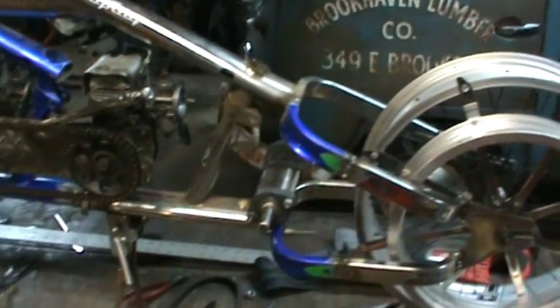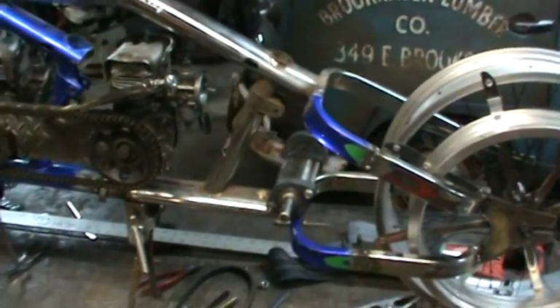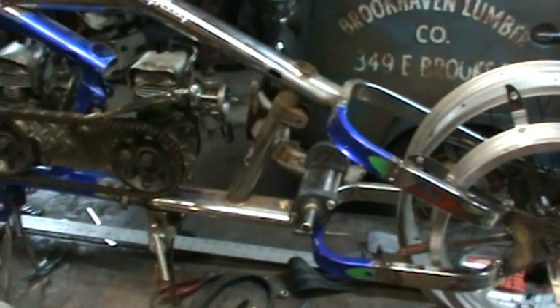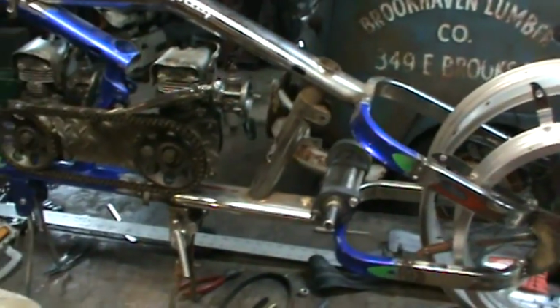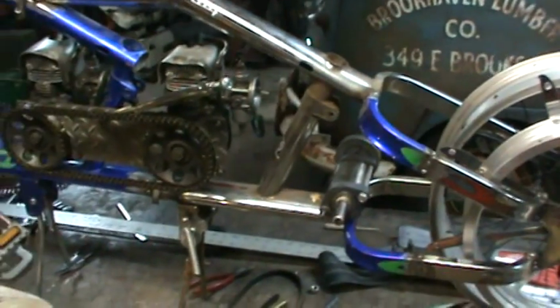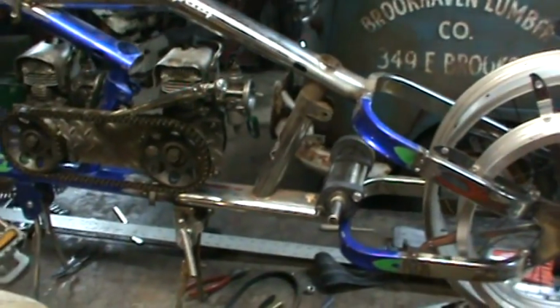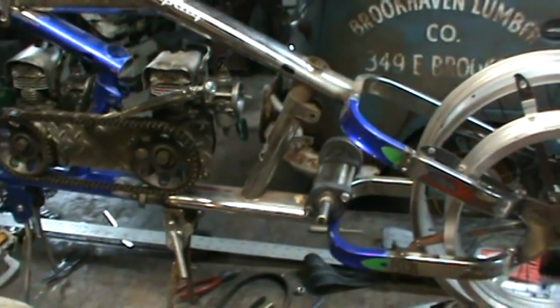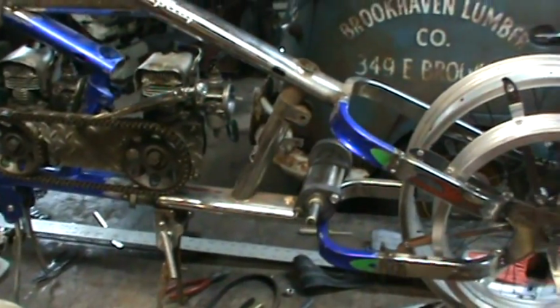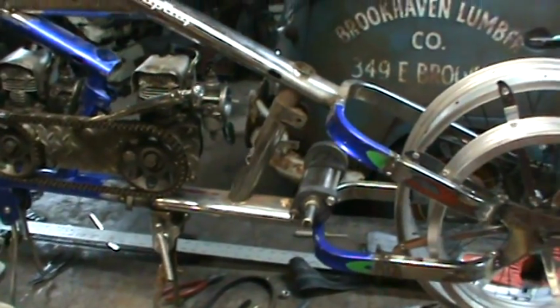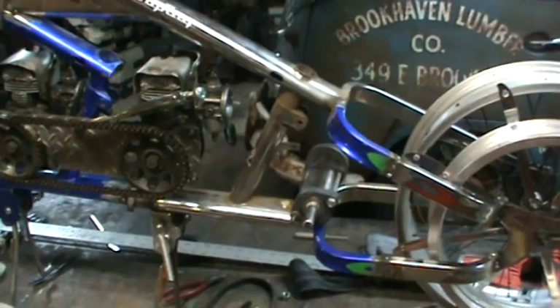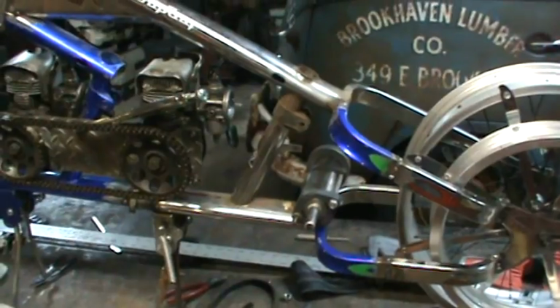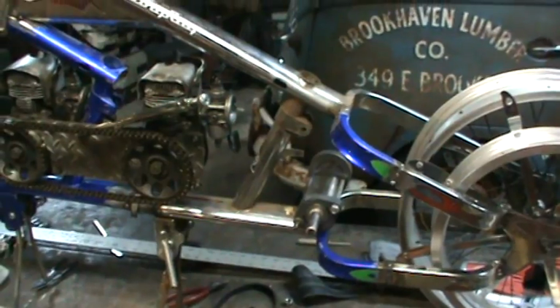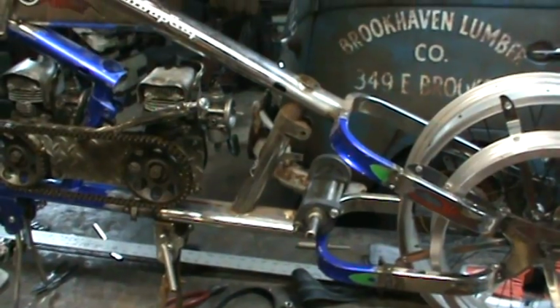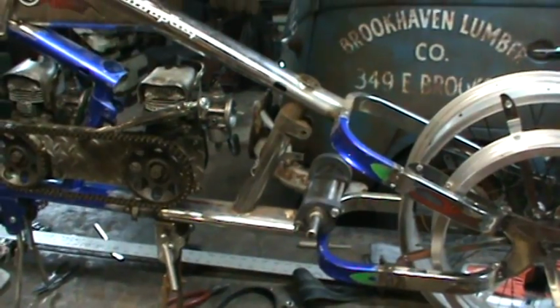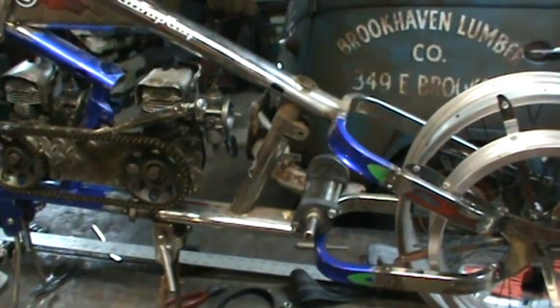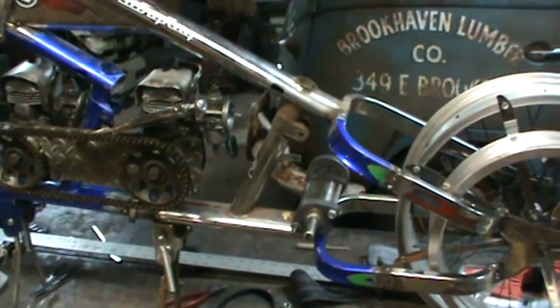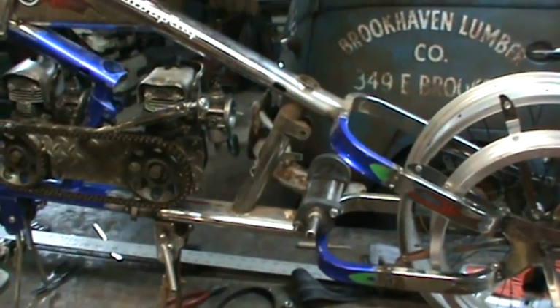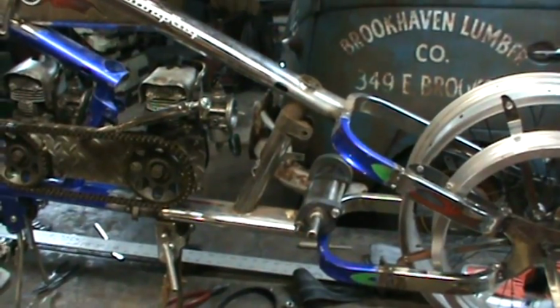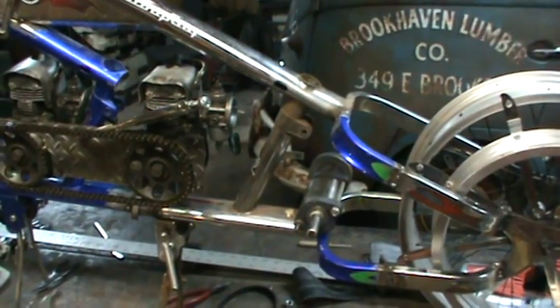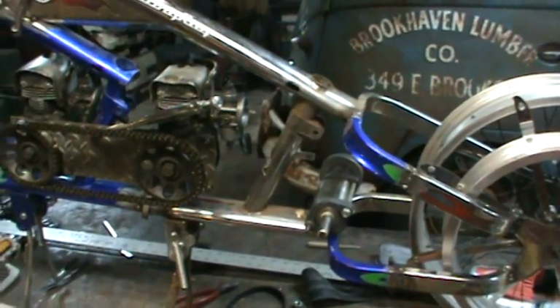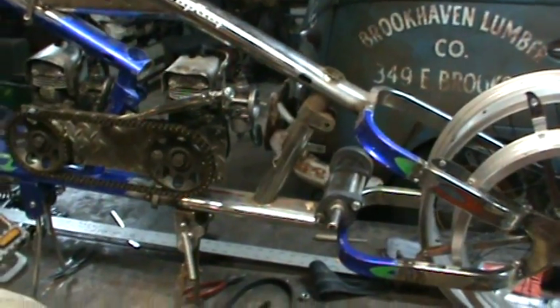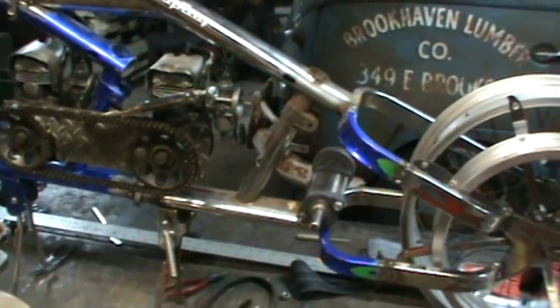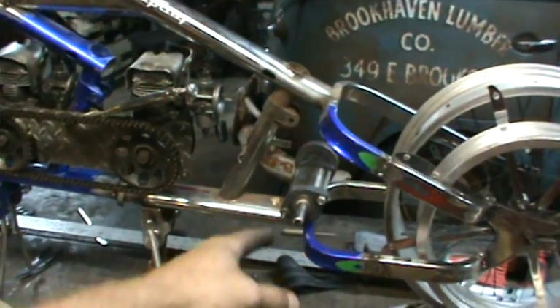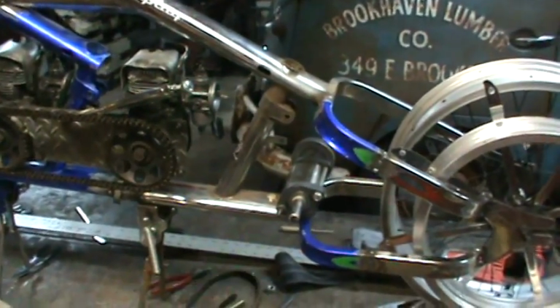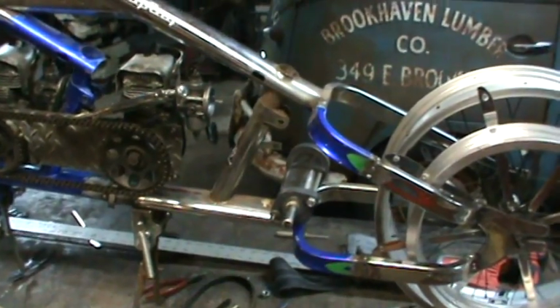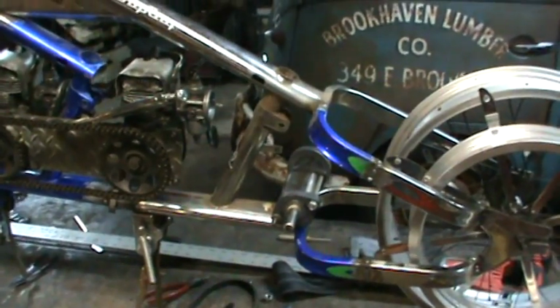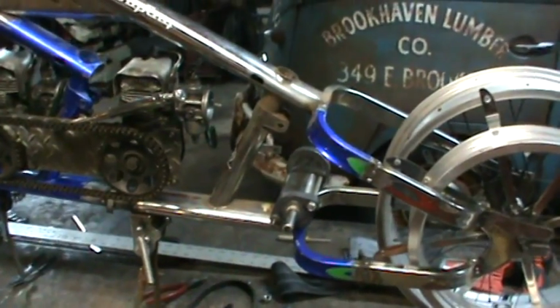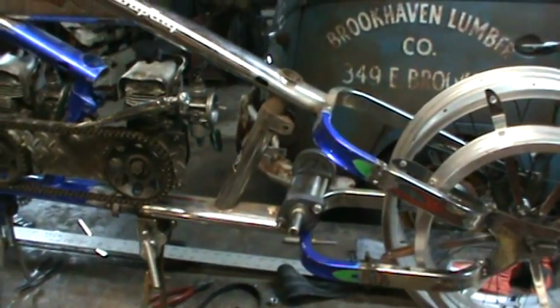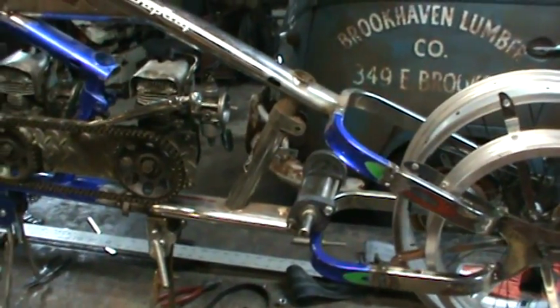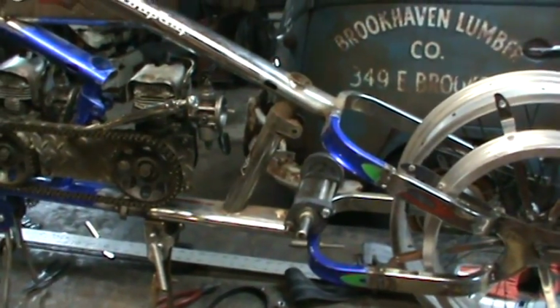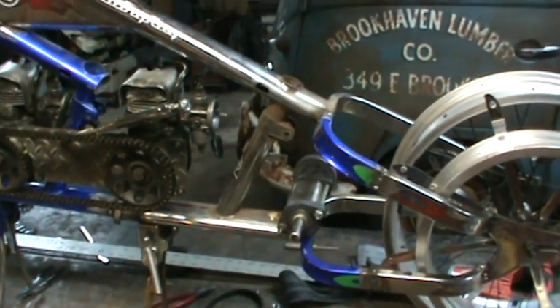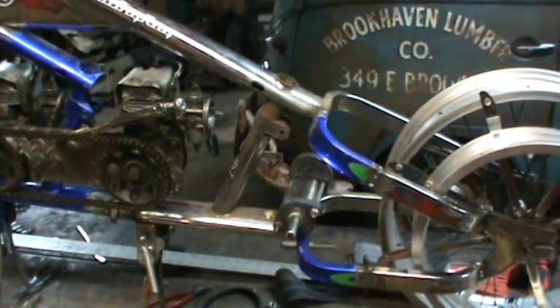Wrapping up for now — going to look for a suitable front pulley and continue from there.